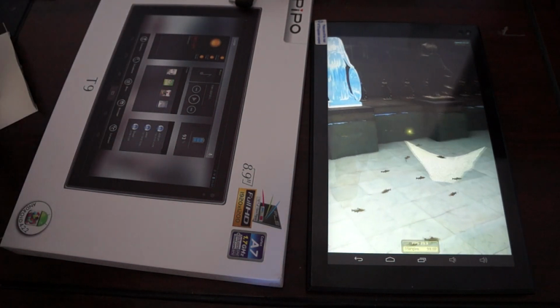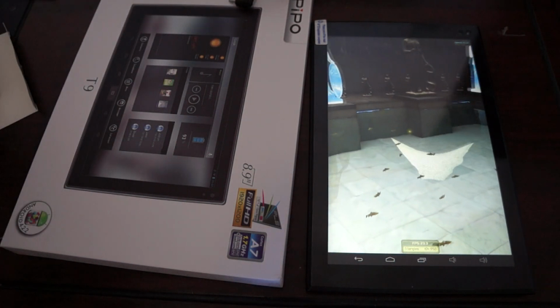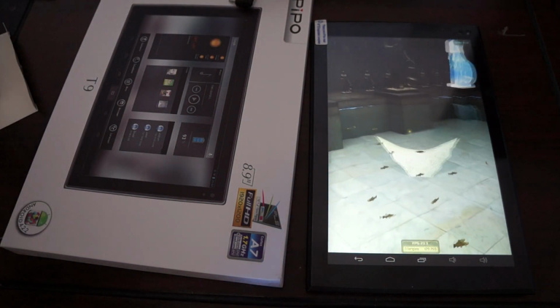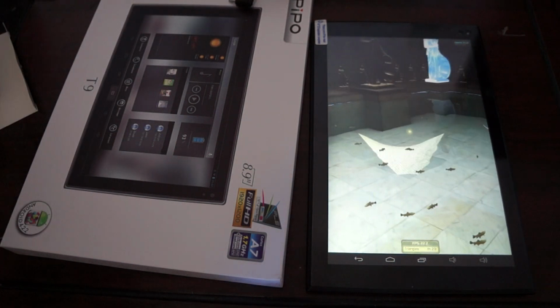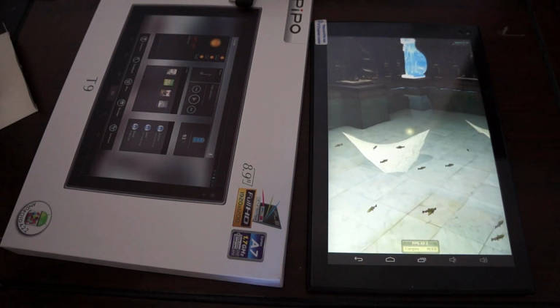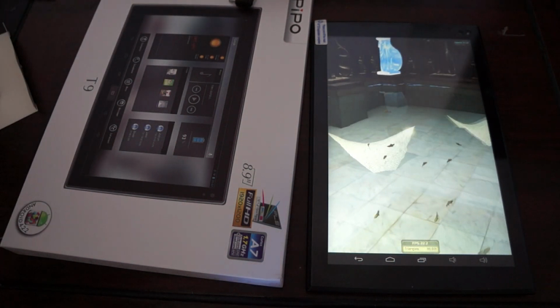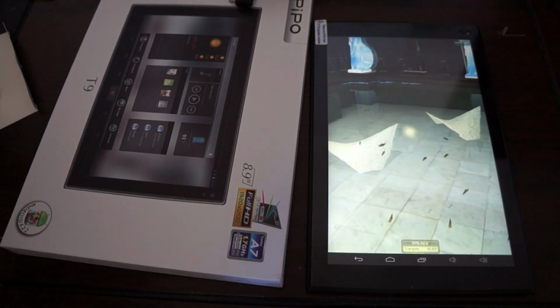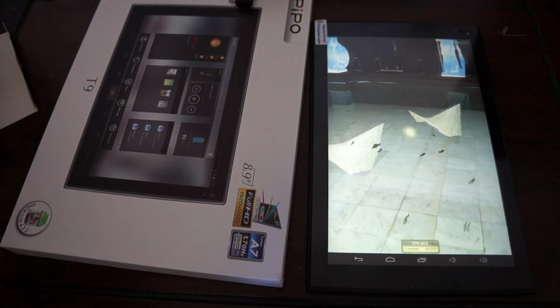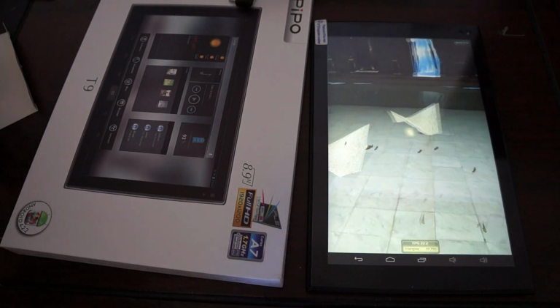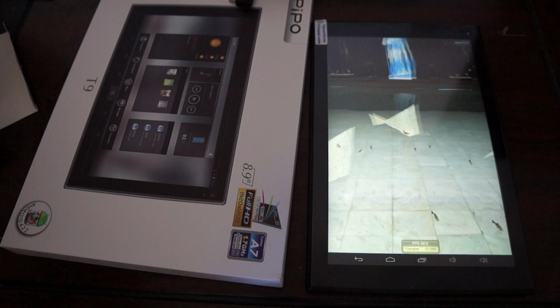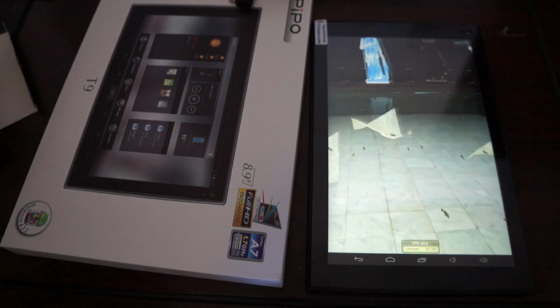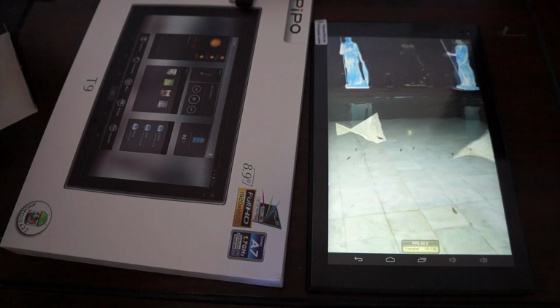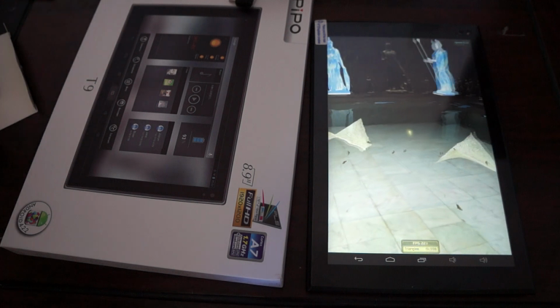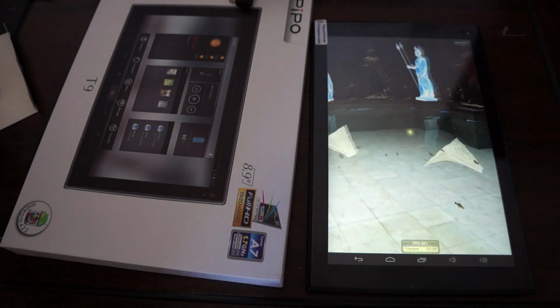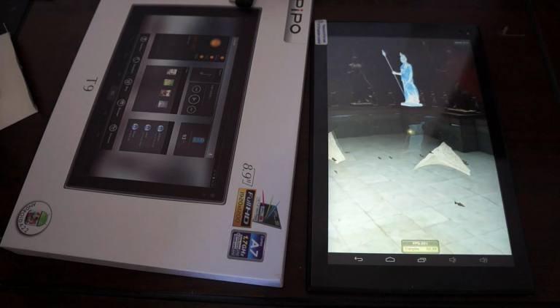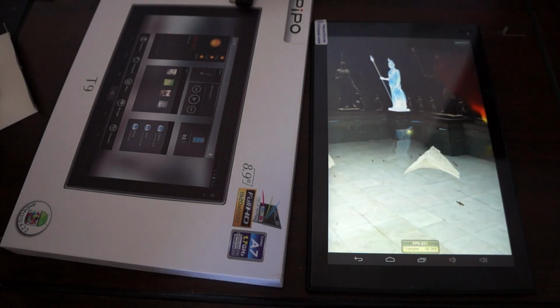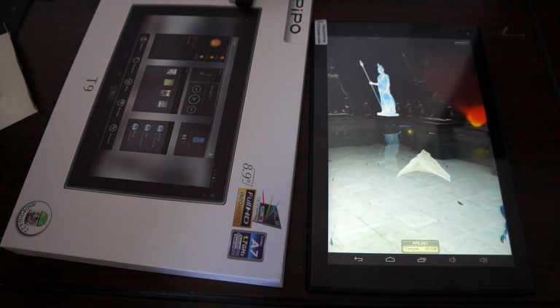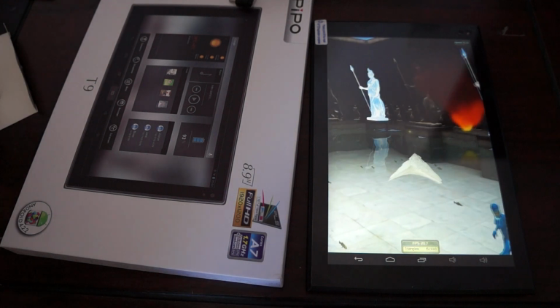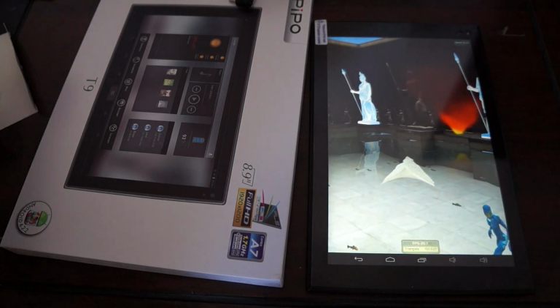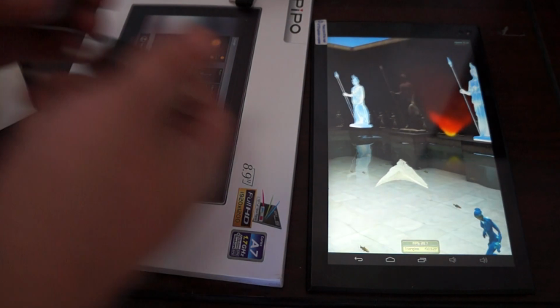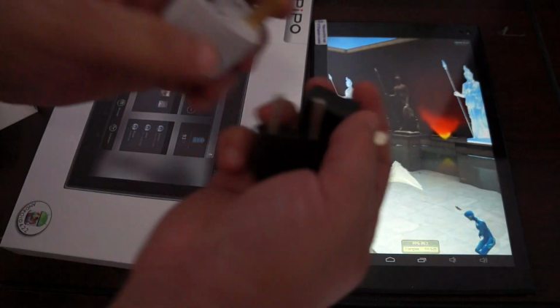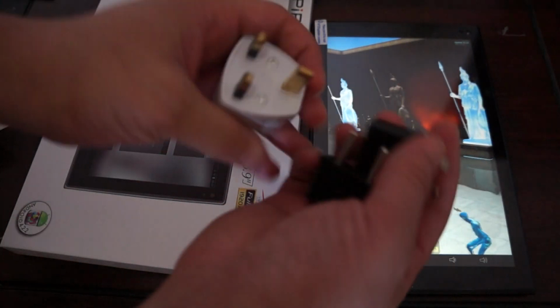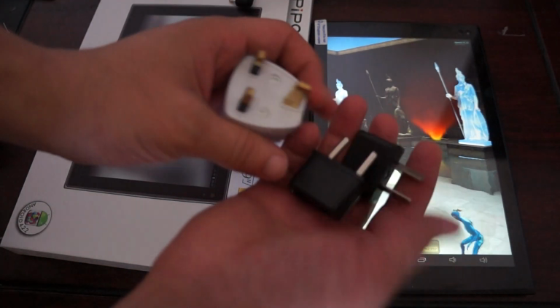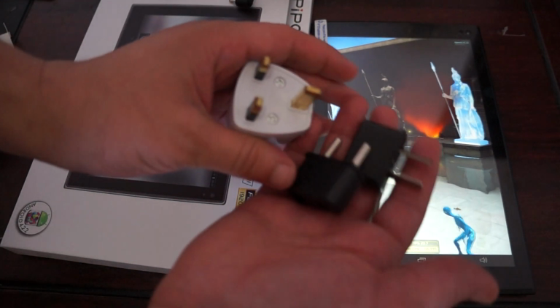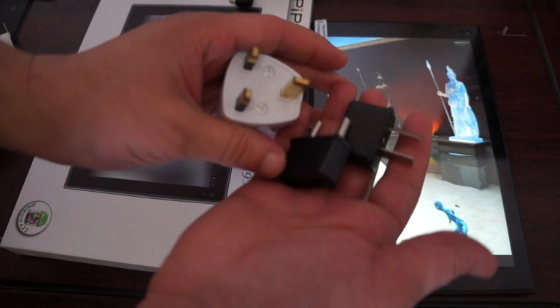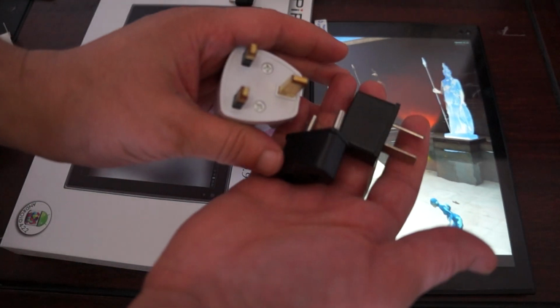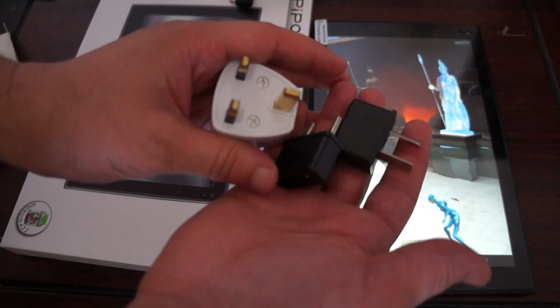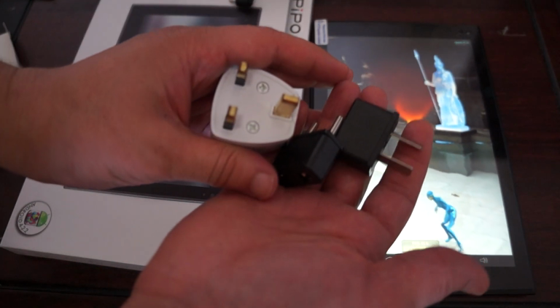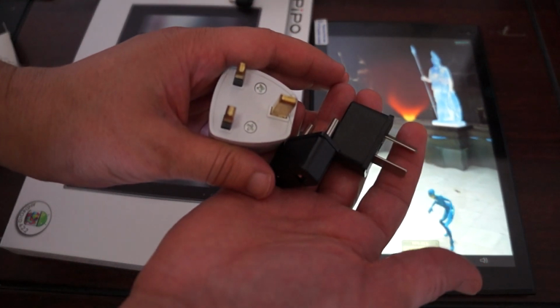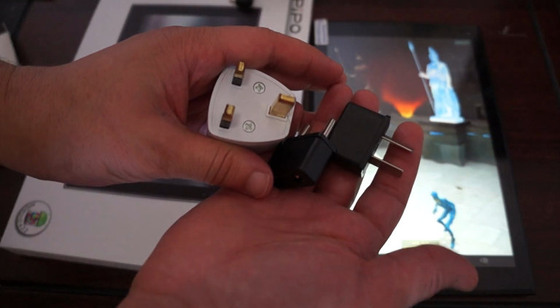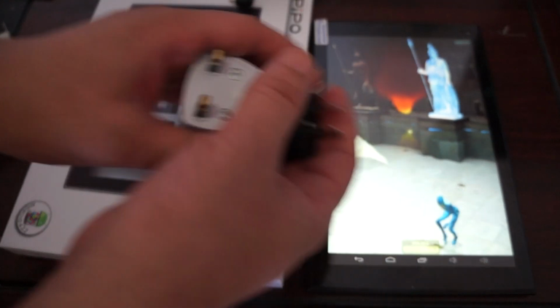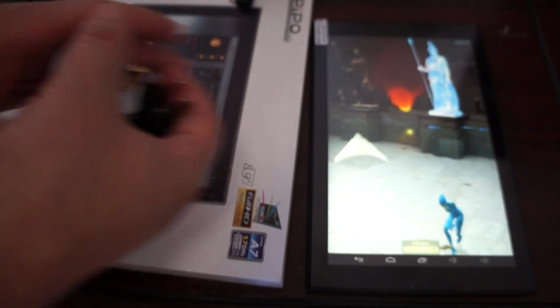When you order from Australia, the UK, or Europe, it'll come with your country's power plug adapter free, only from Deals Prime.